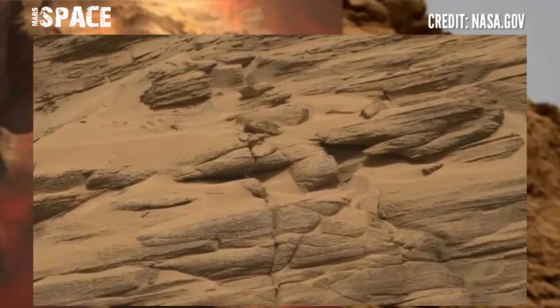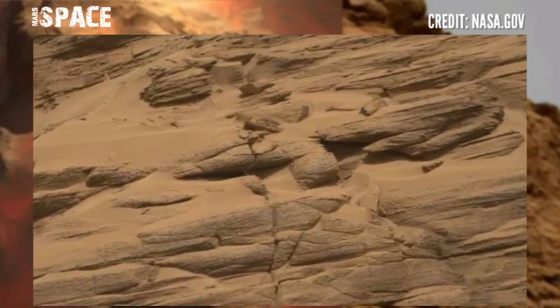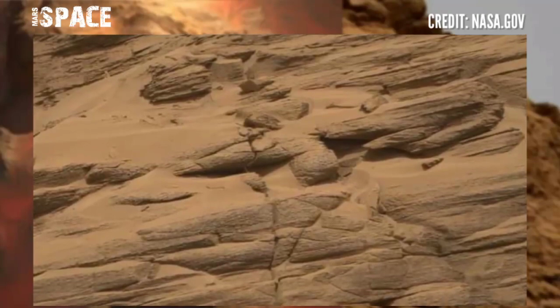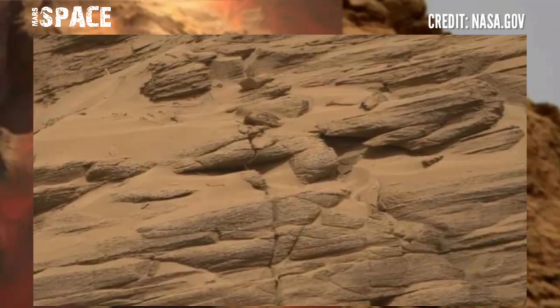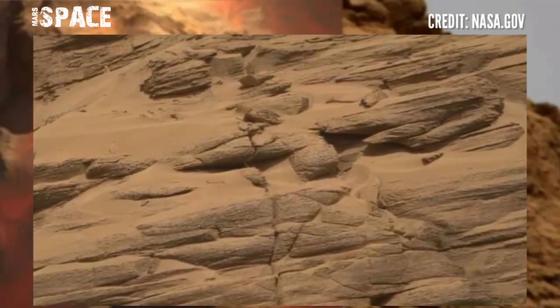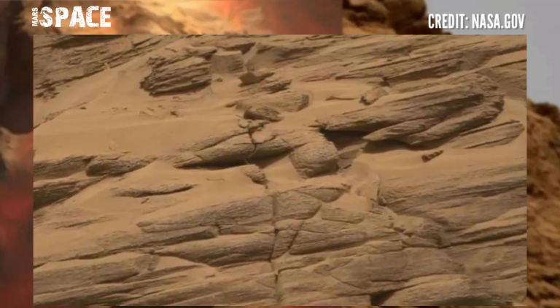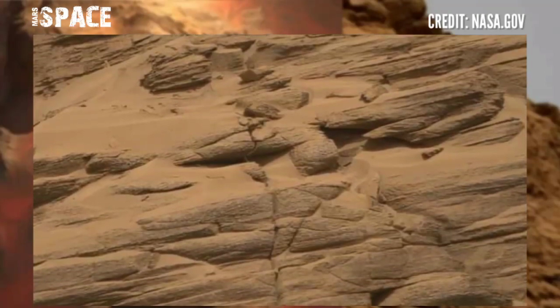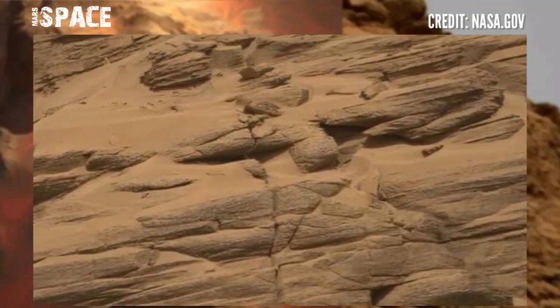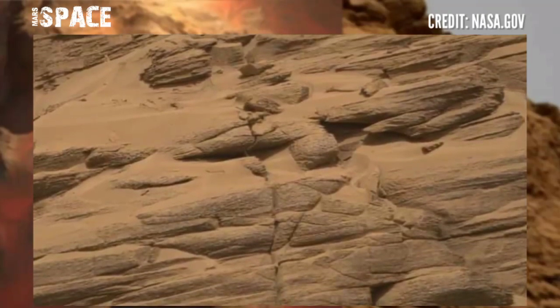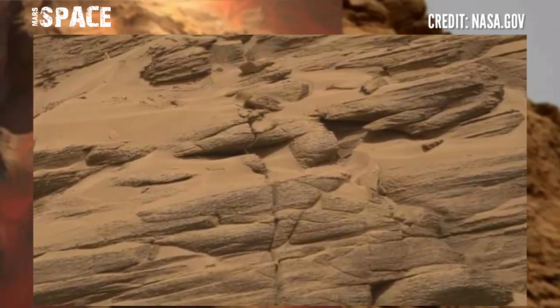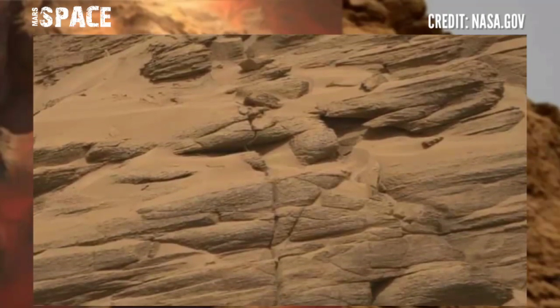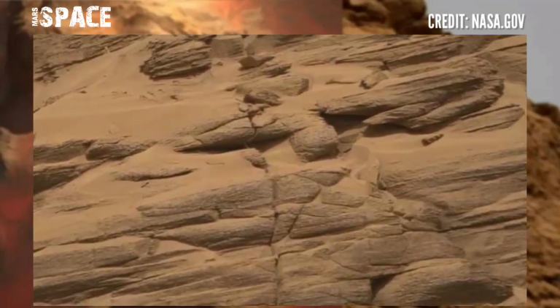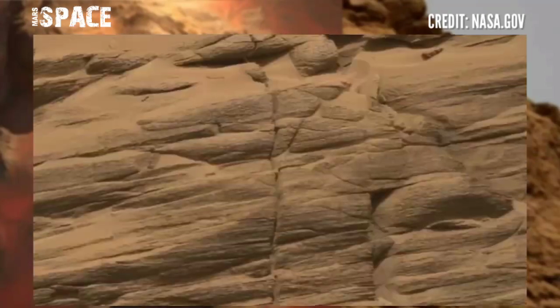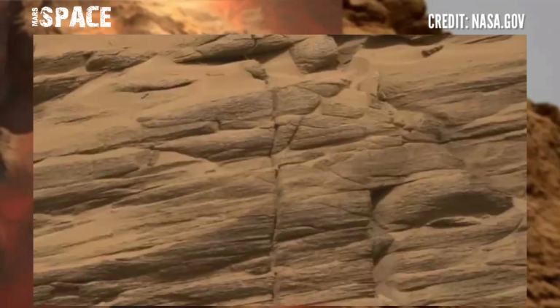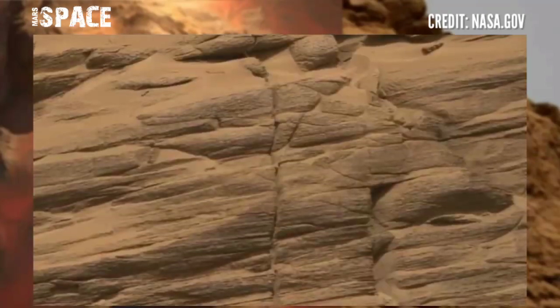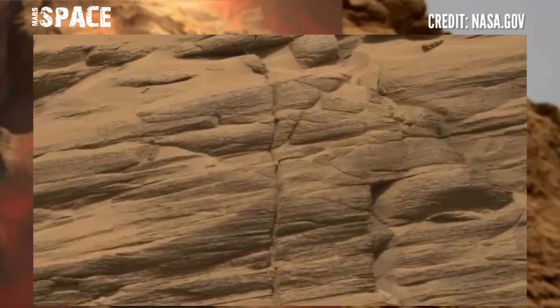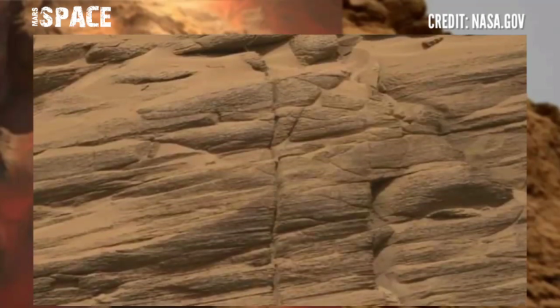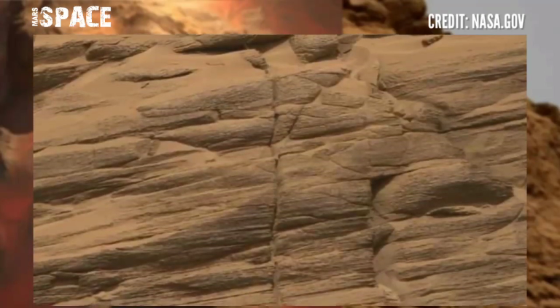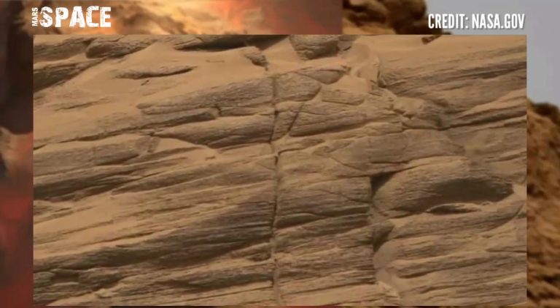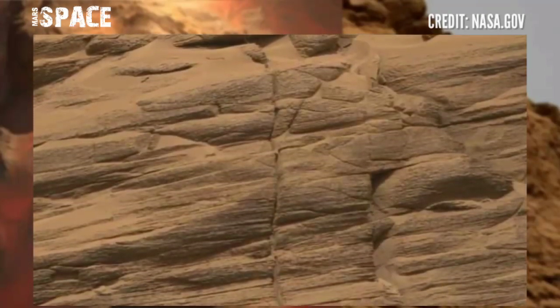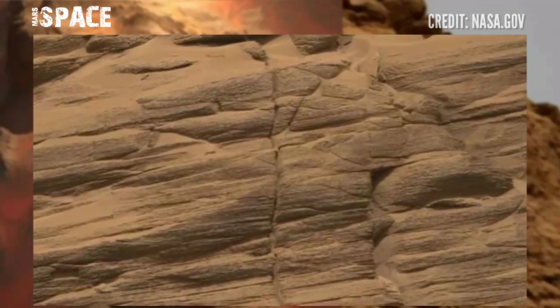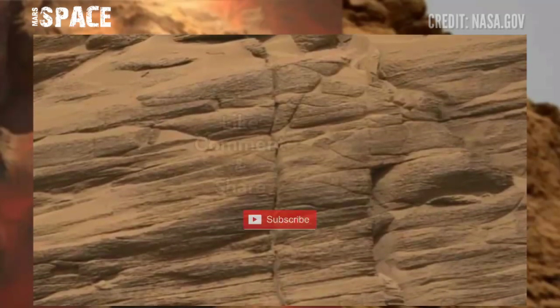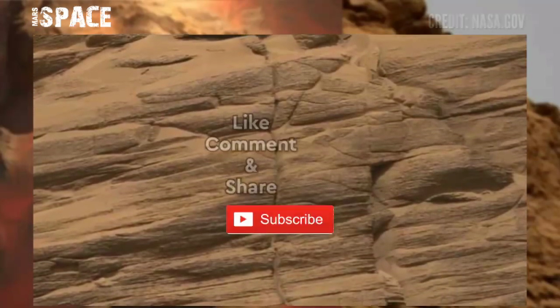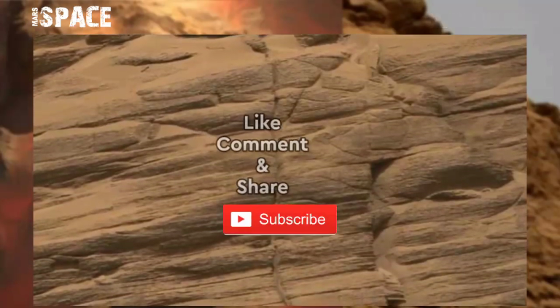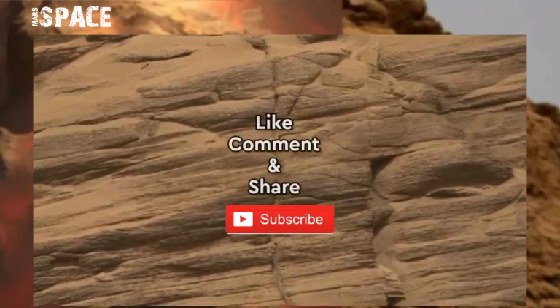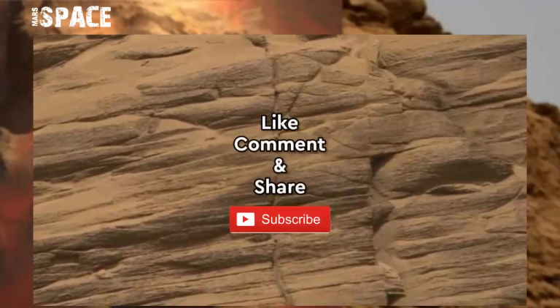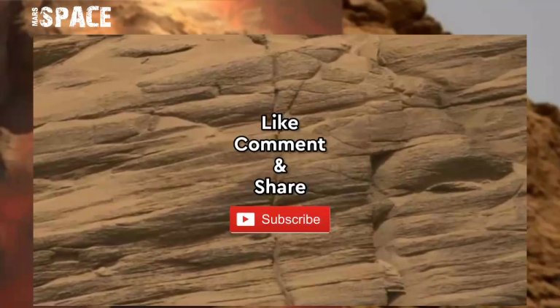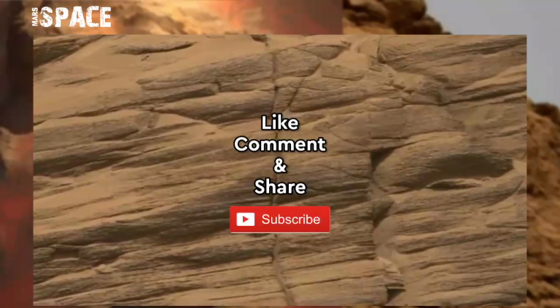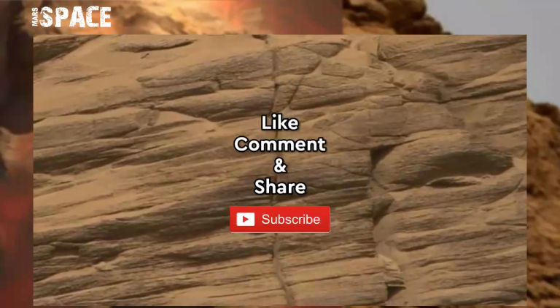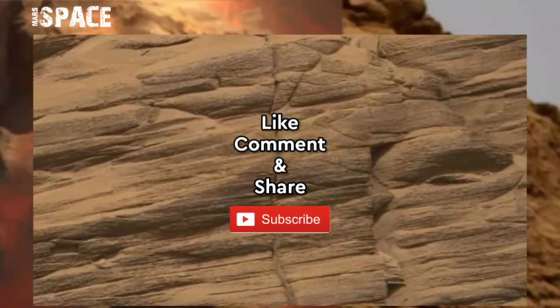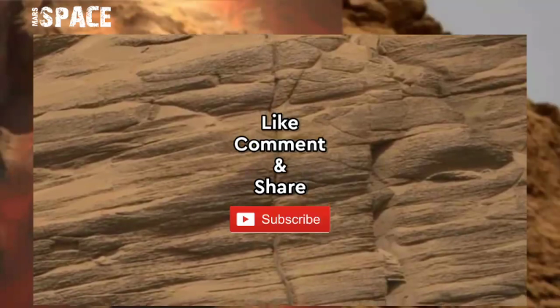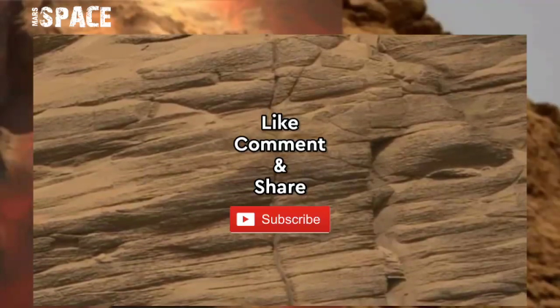This was captured on Sol 3744, 14th January 2023.